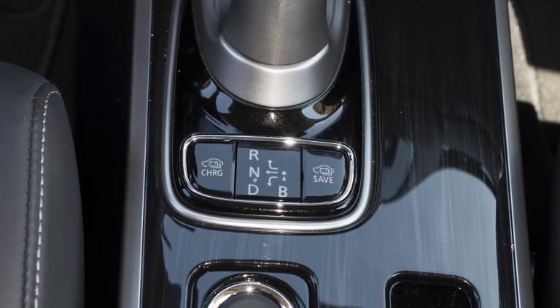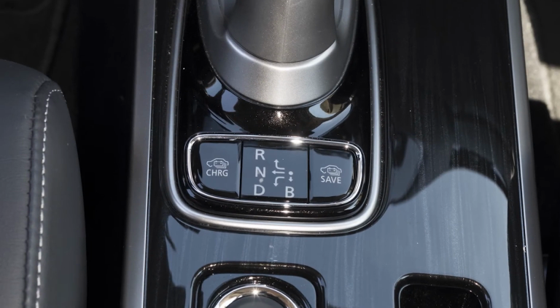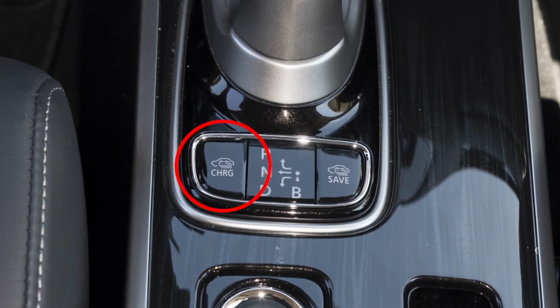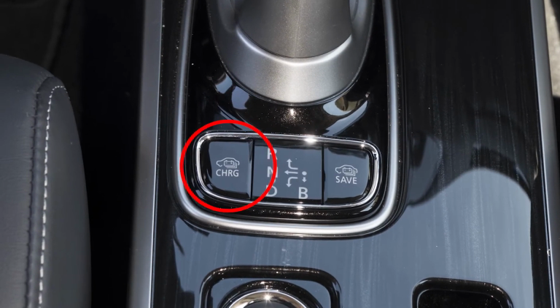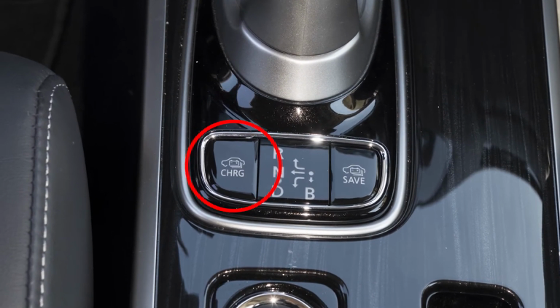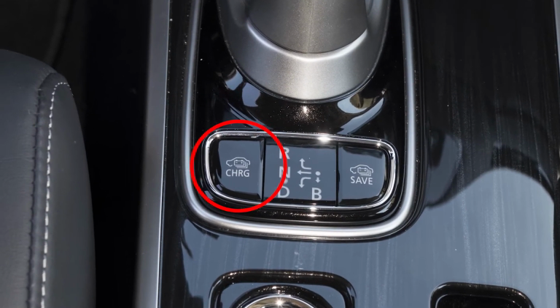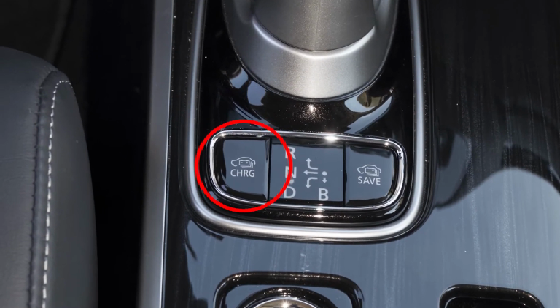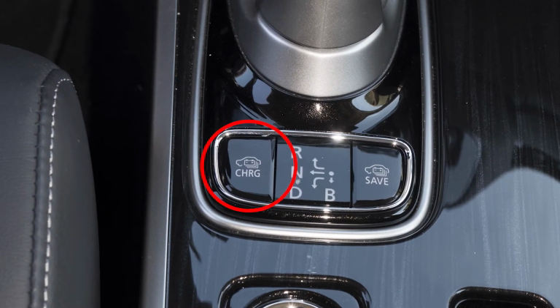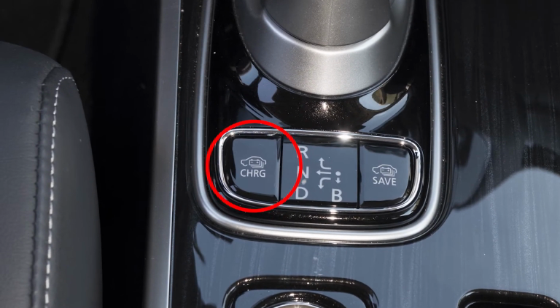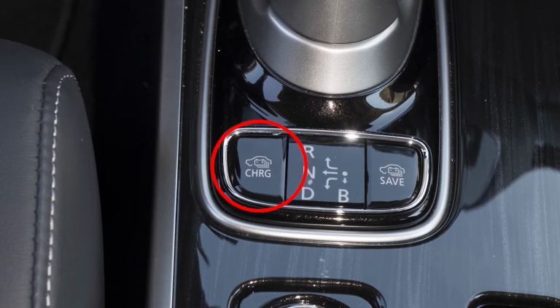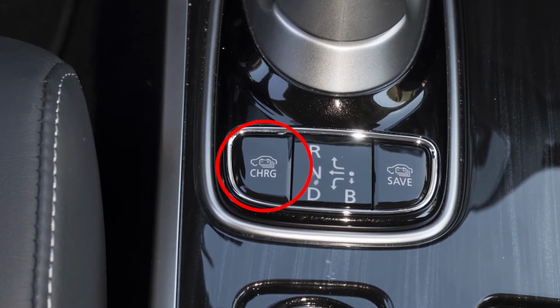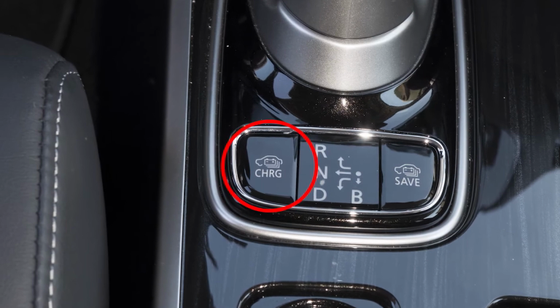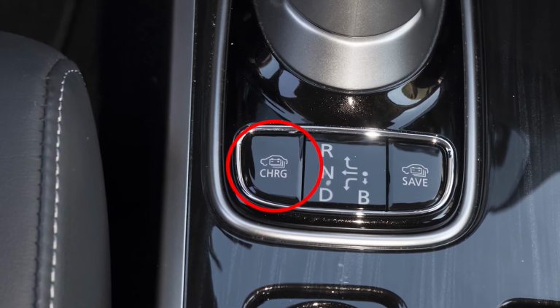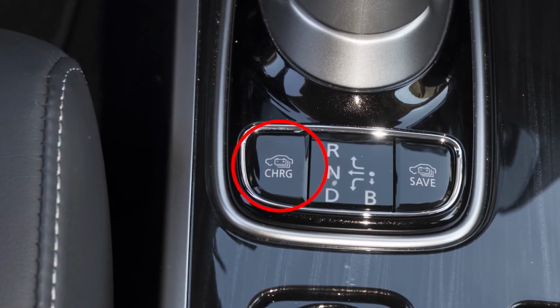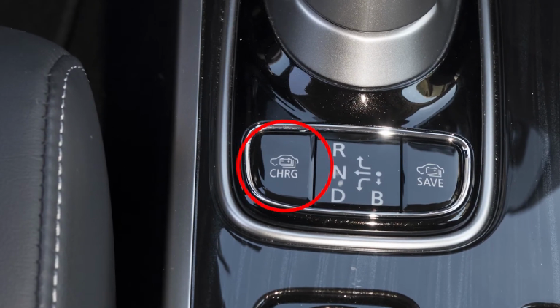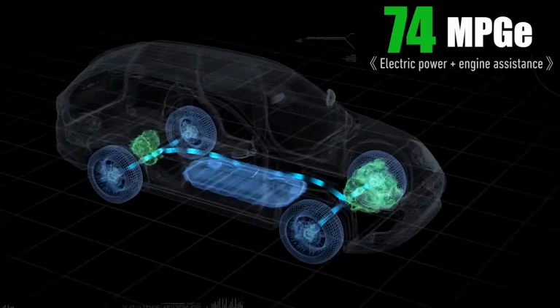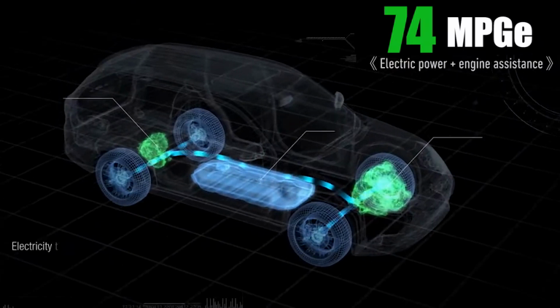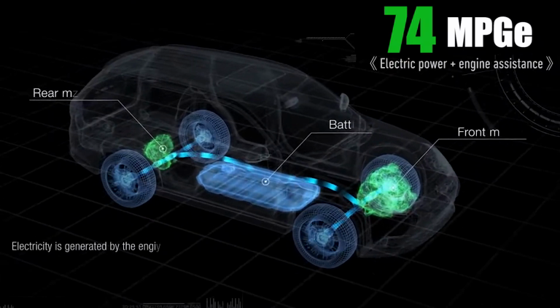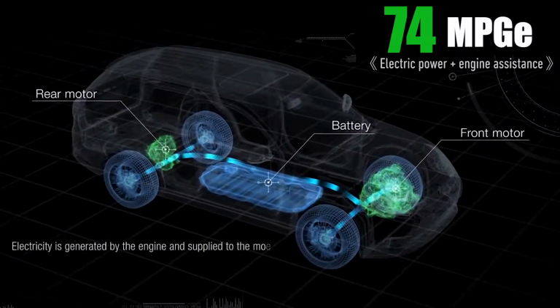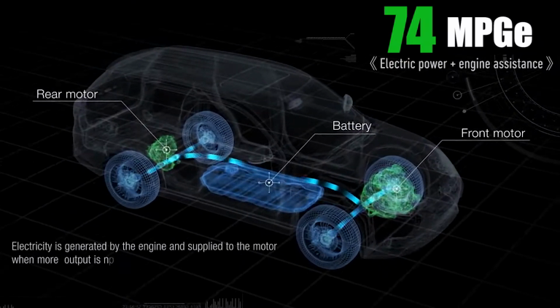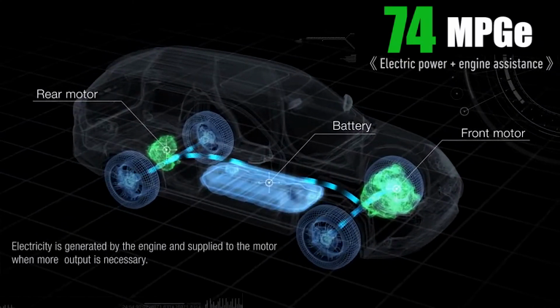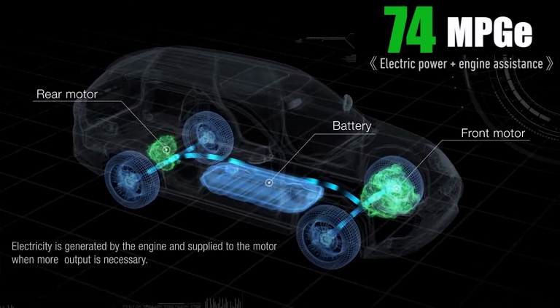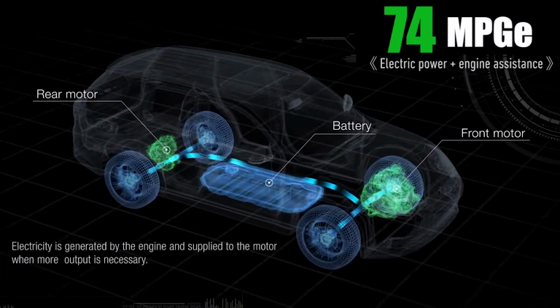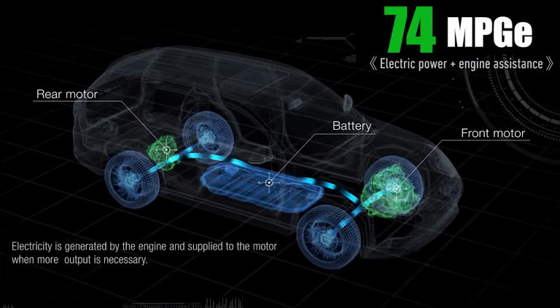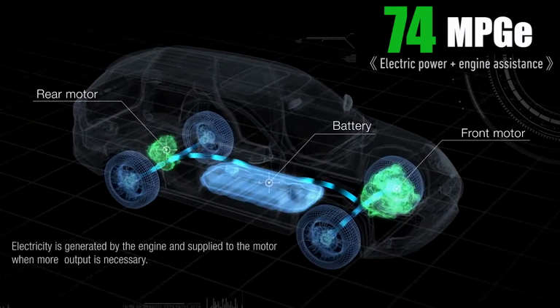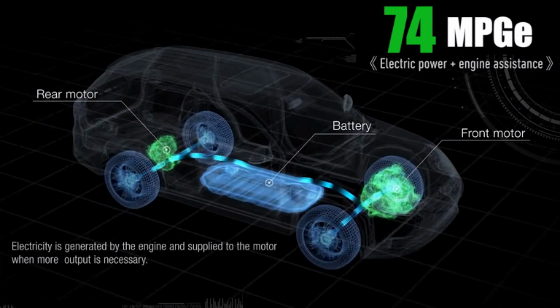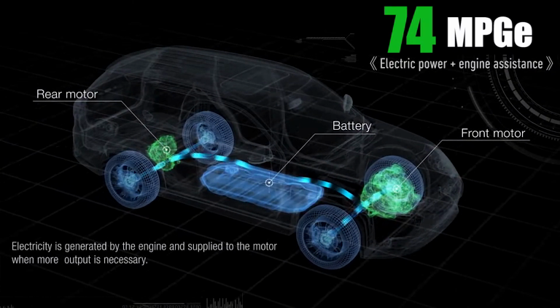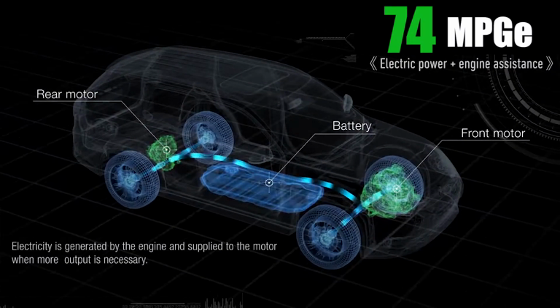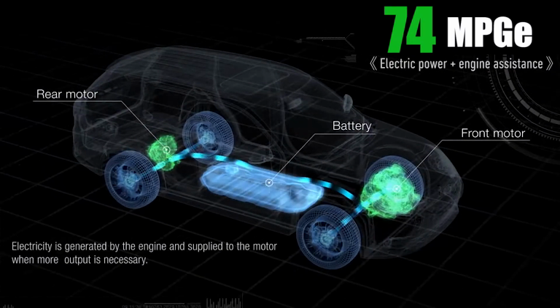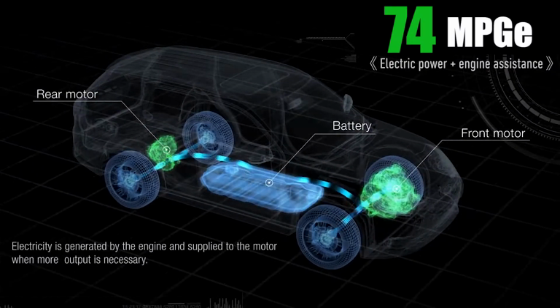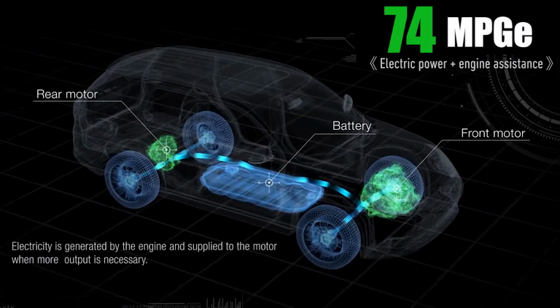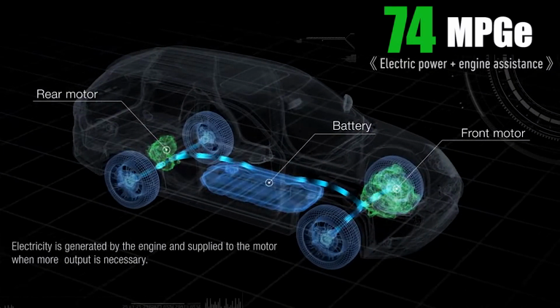Switch over to Battery Charge Mode for a little power boost, using the gasoline powered generator to drive and charge the battery pack.